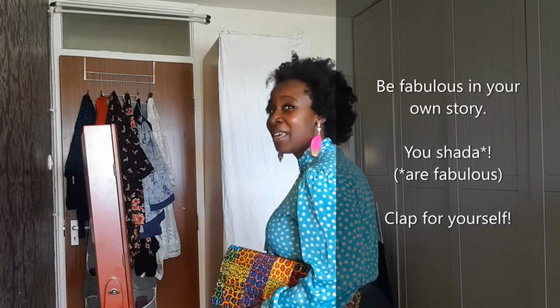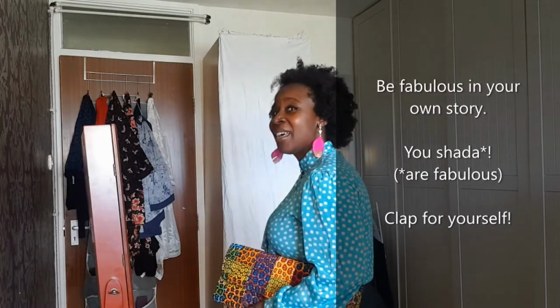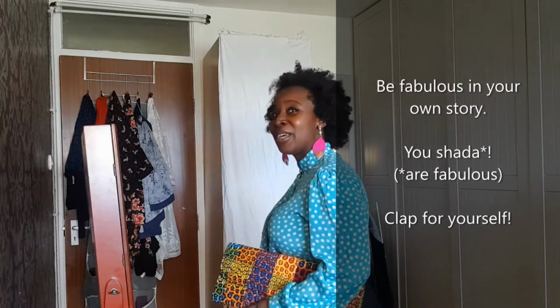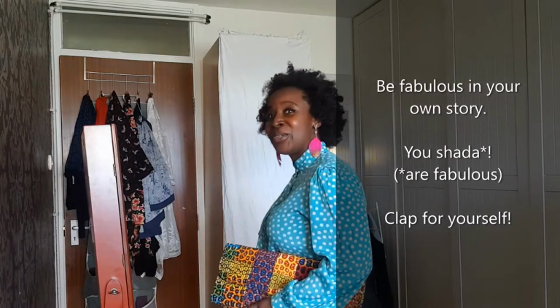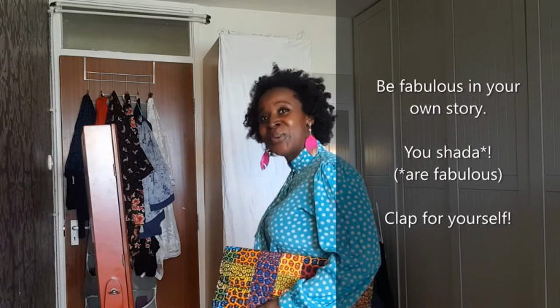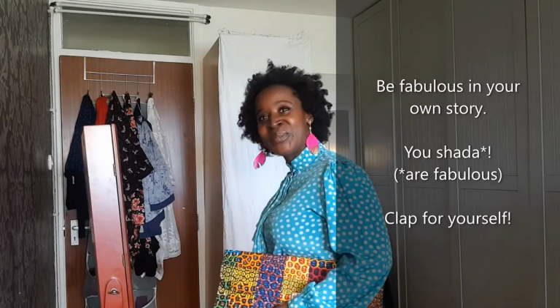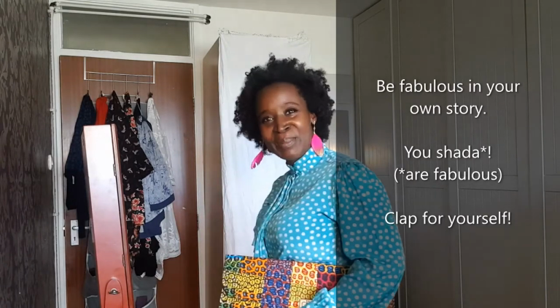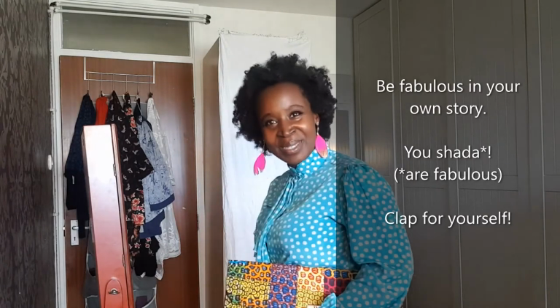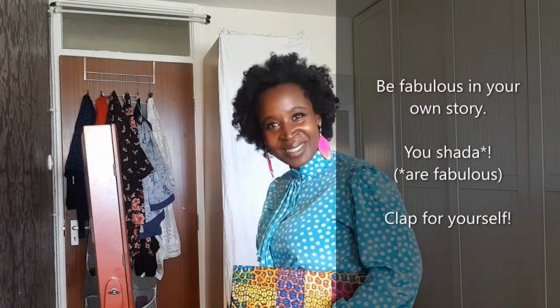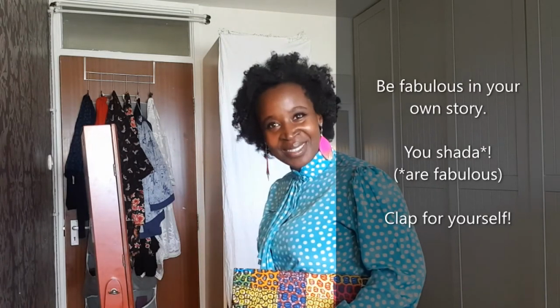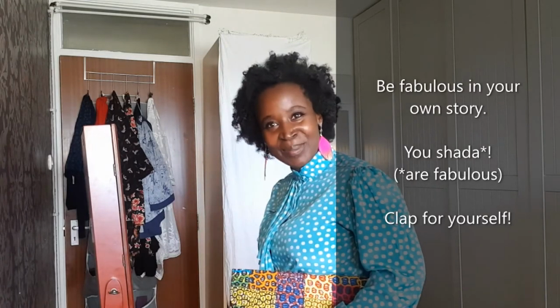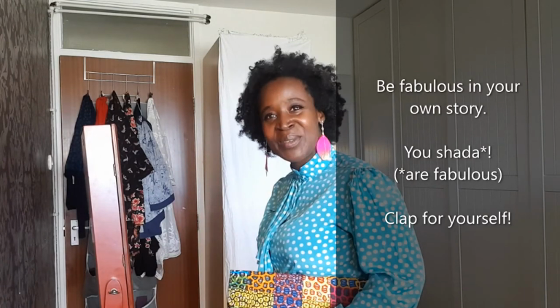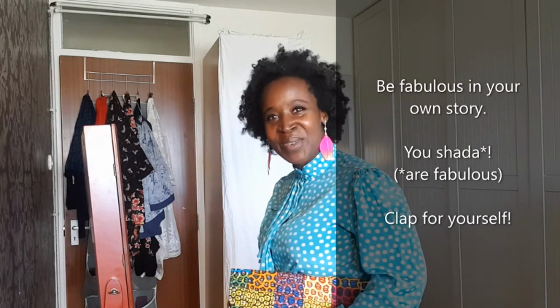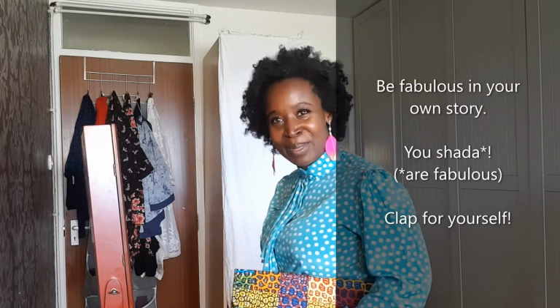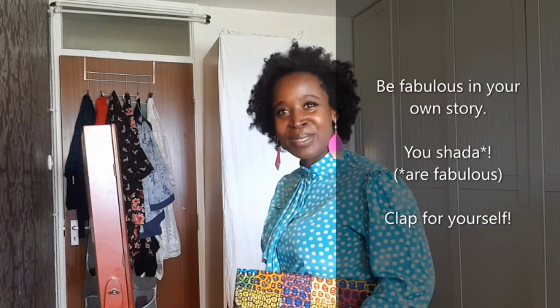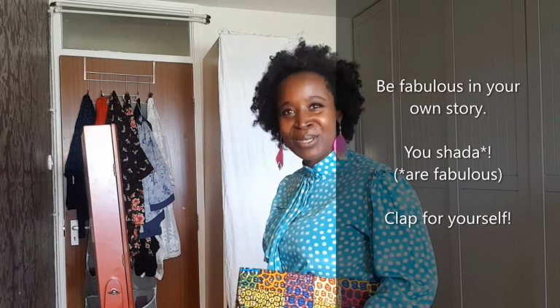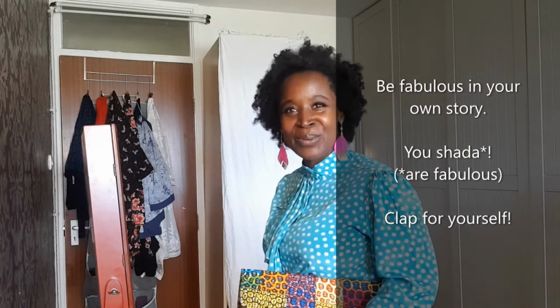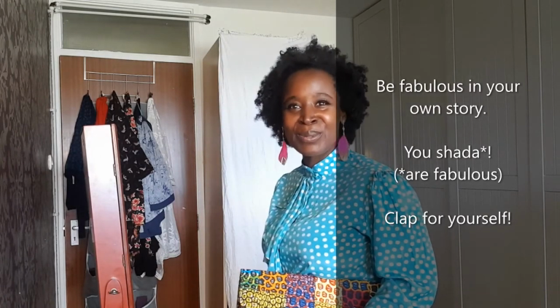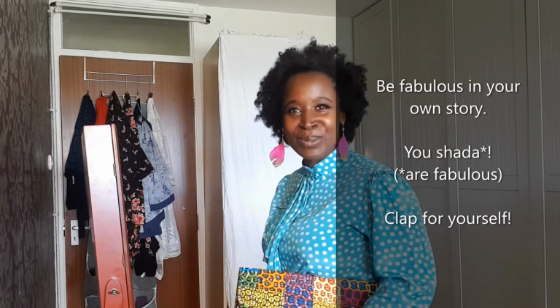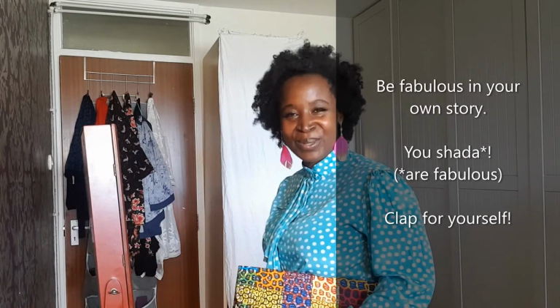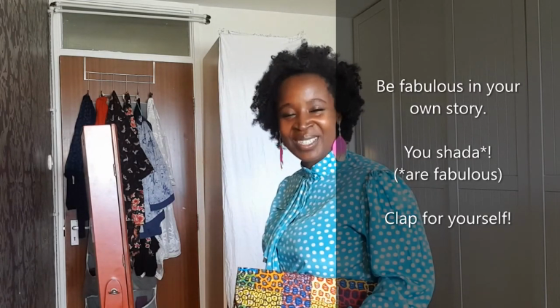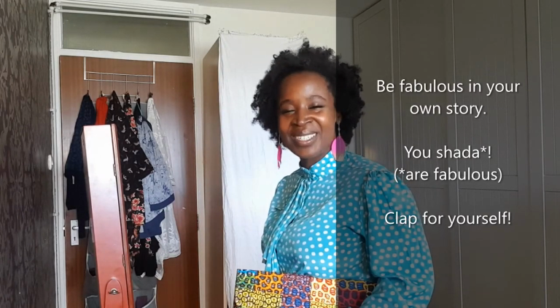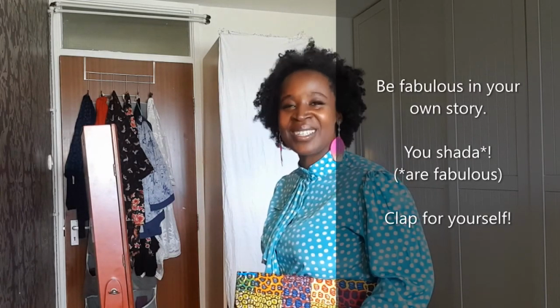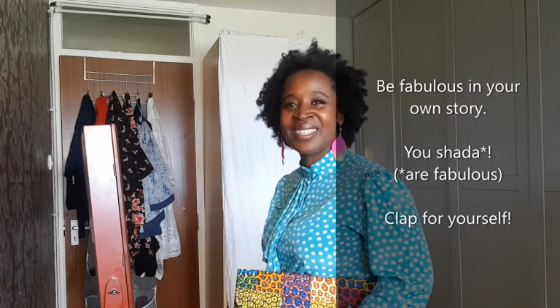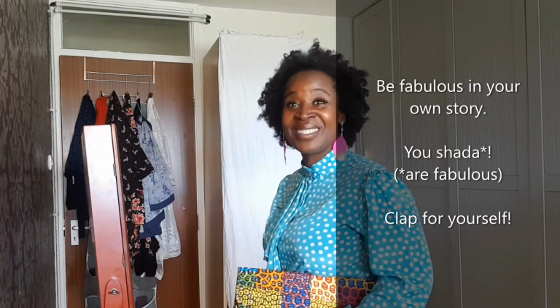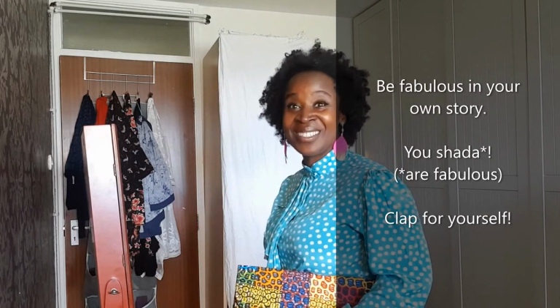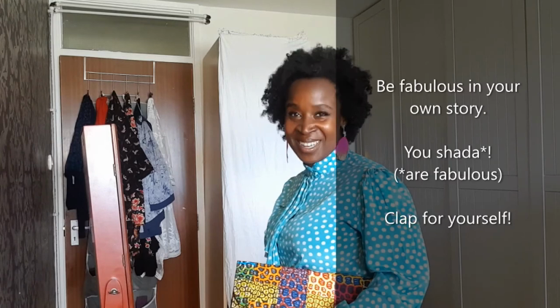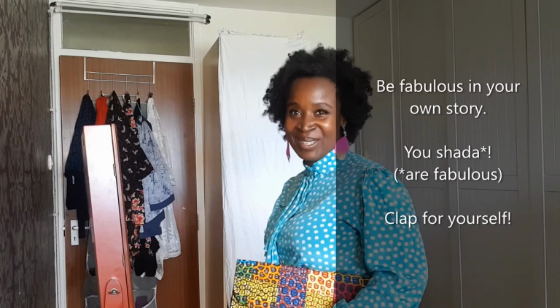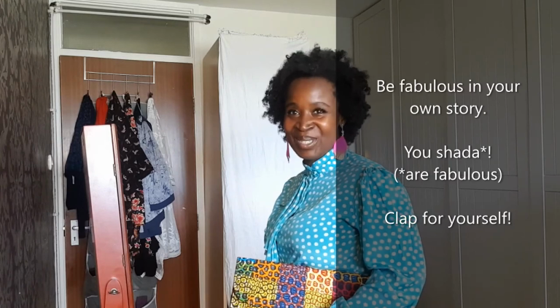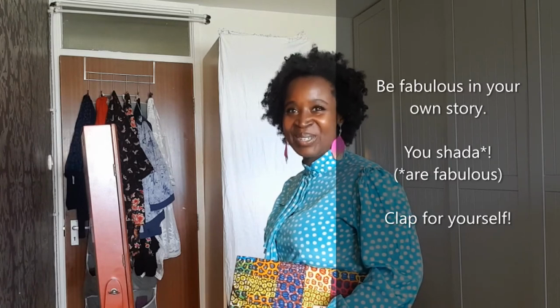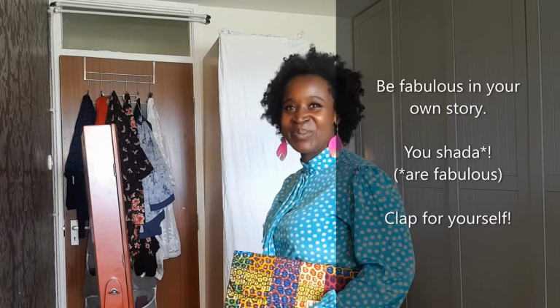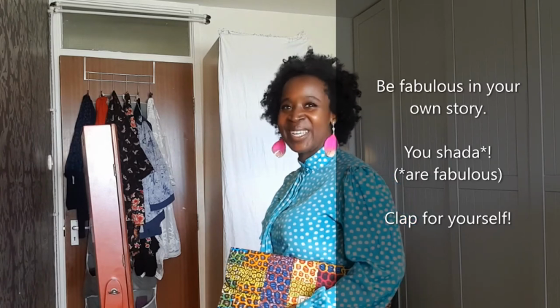You are fabulous — be fabulous in your own story. Shout out yourself!